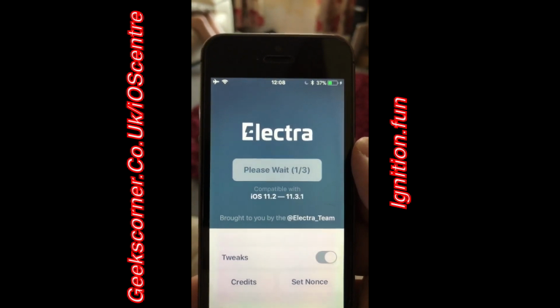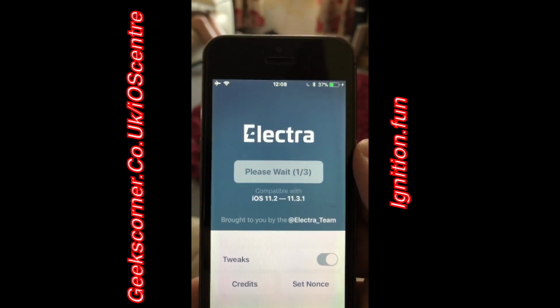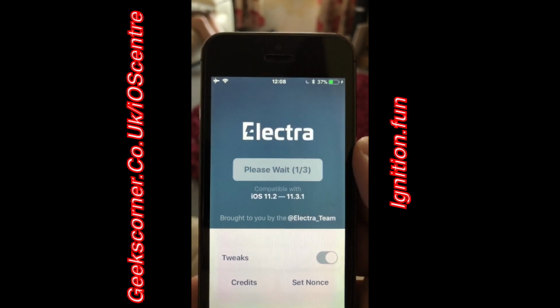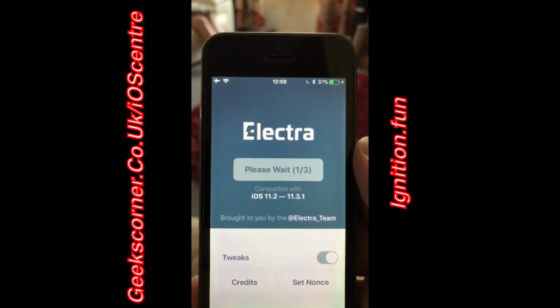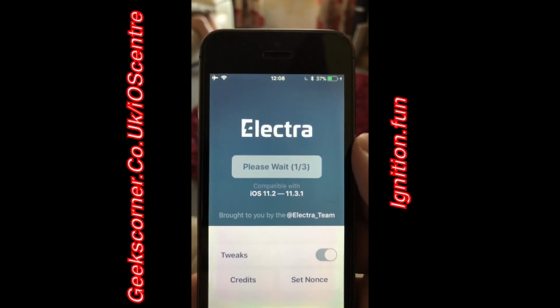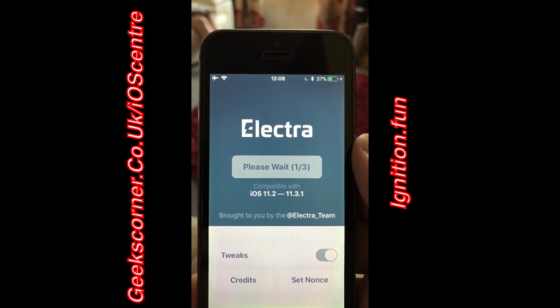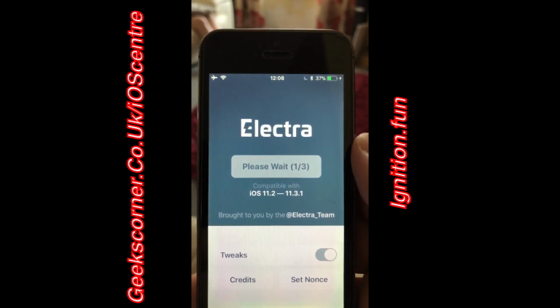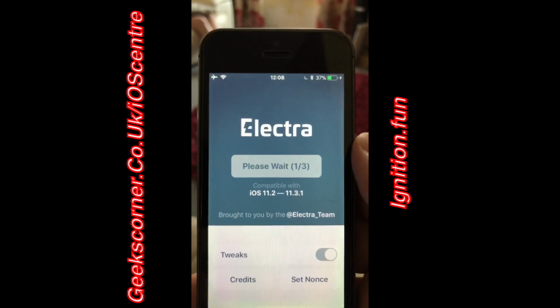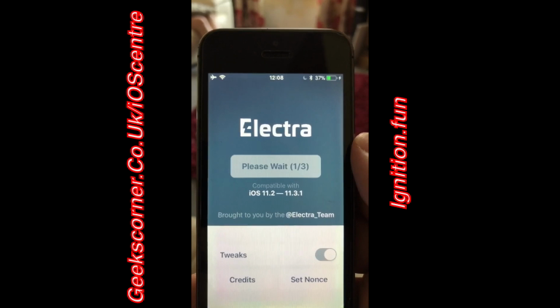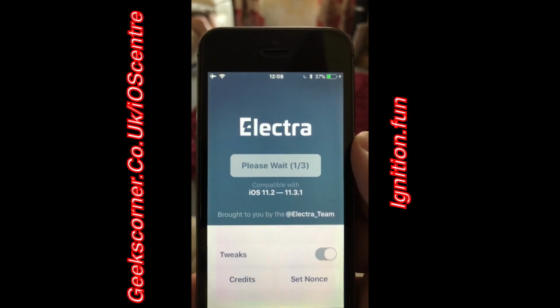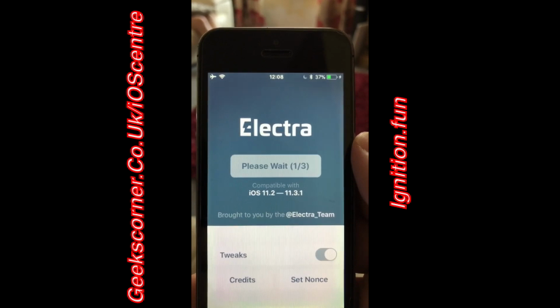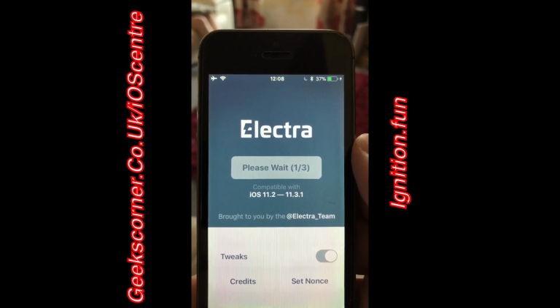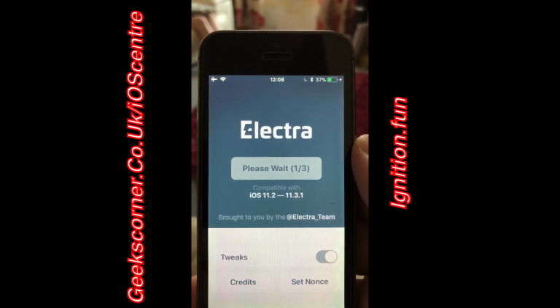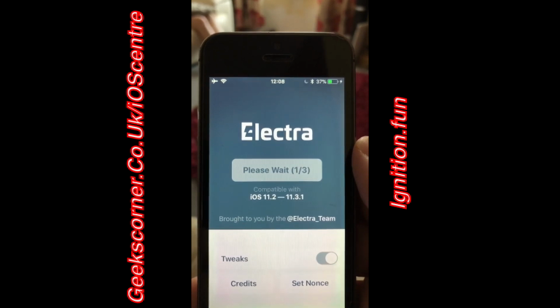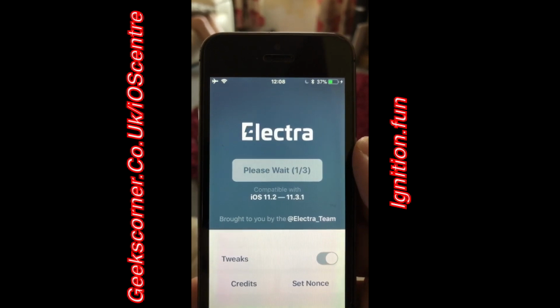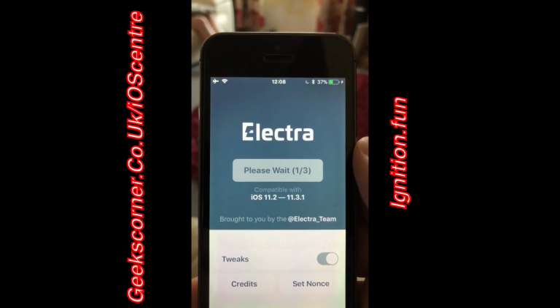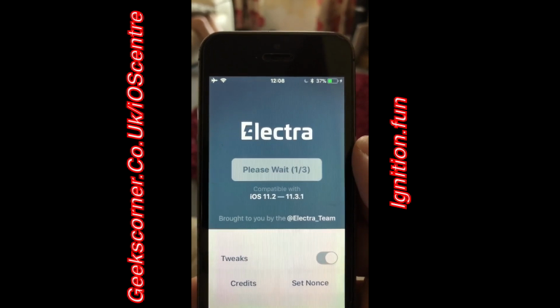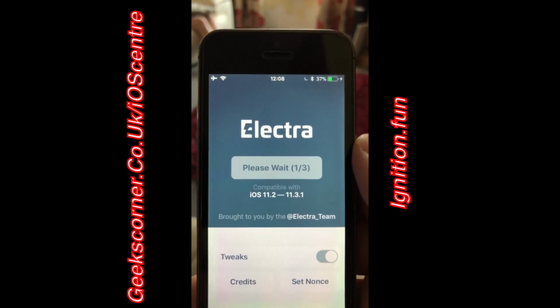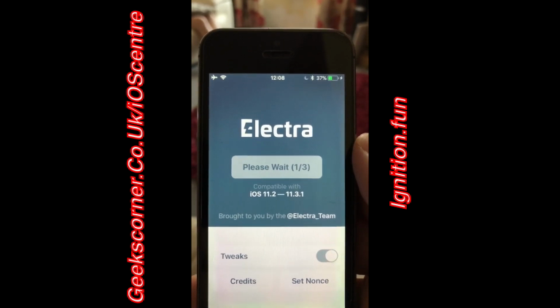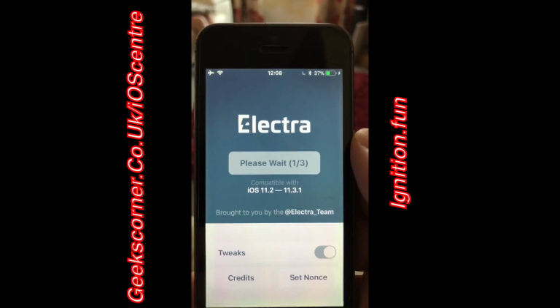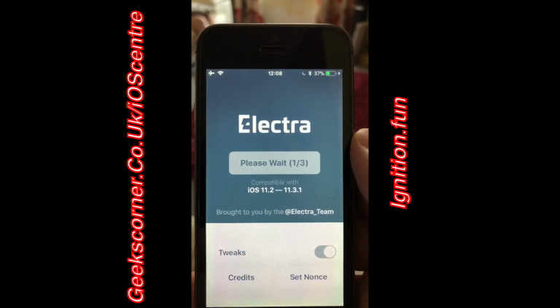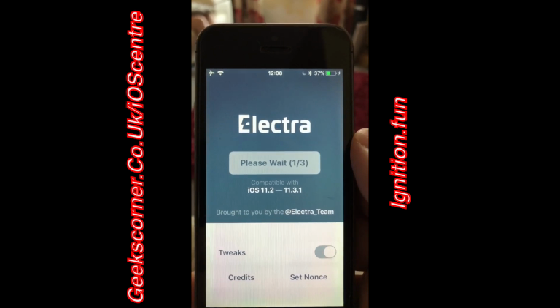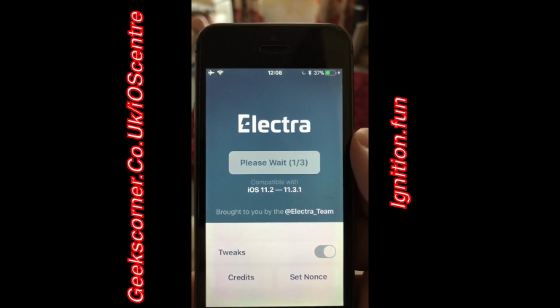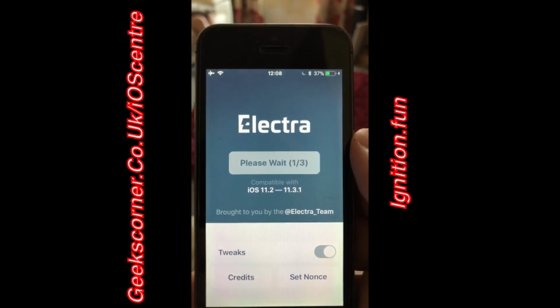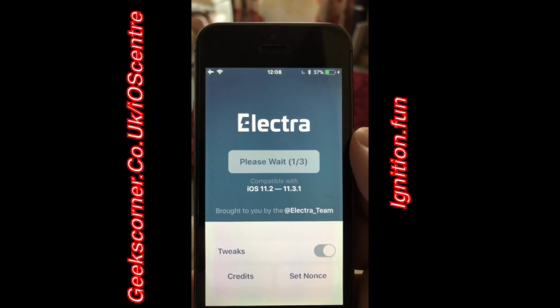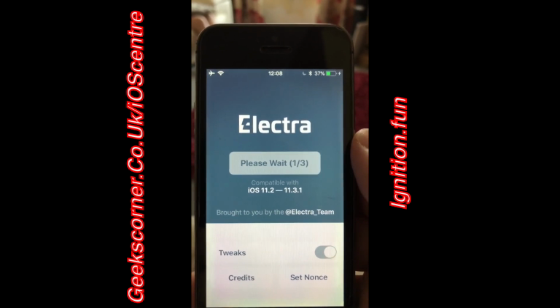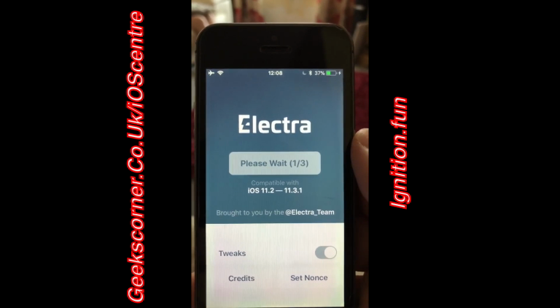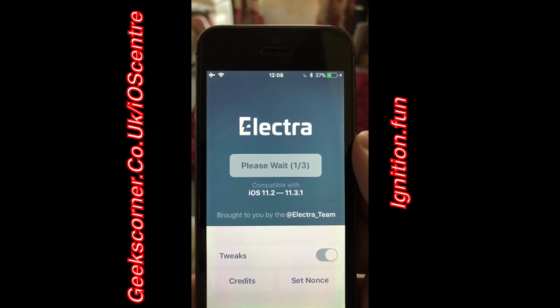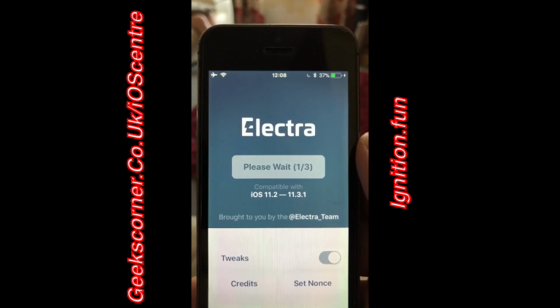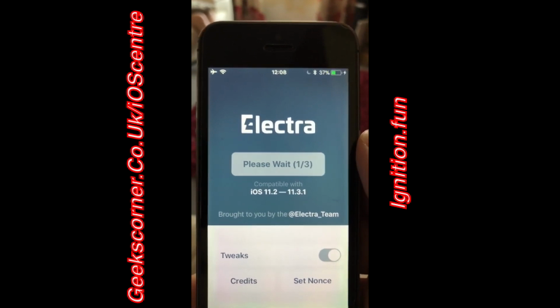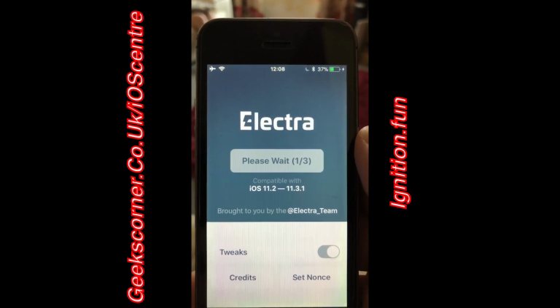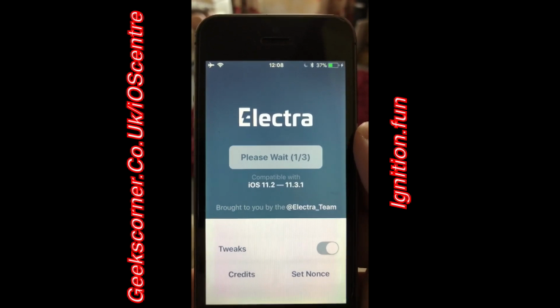You are going to have to wait for this to jailbreak — it does take a couple of minutes. I'm actually going to speed this process up for you now.